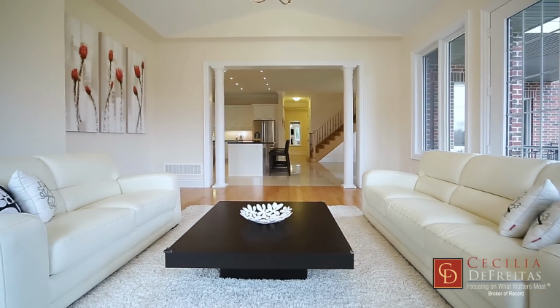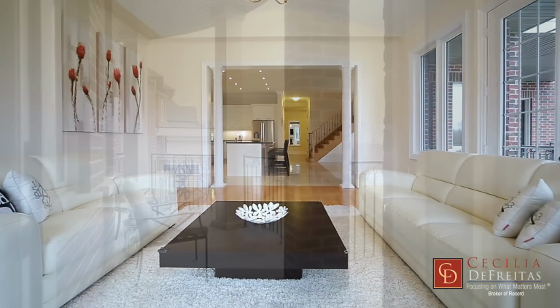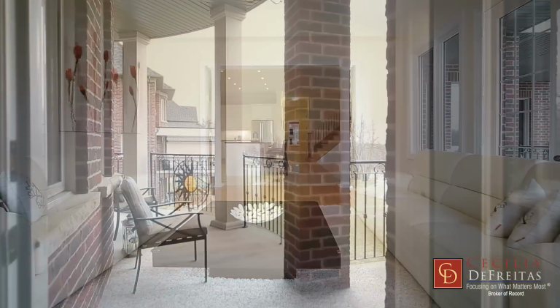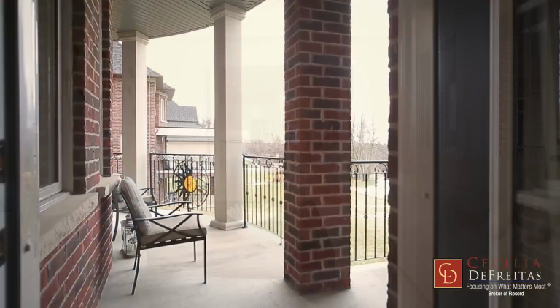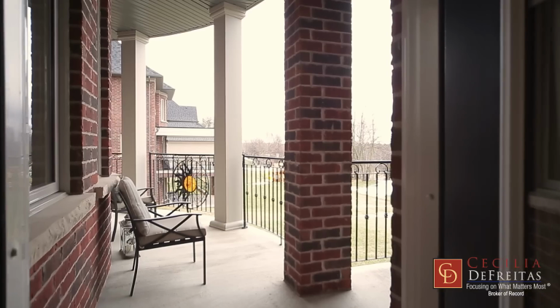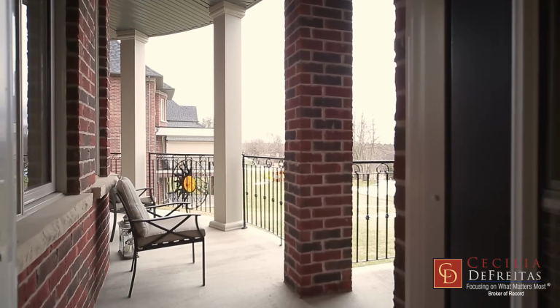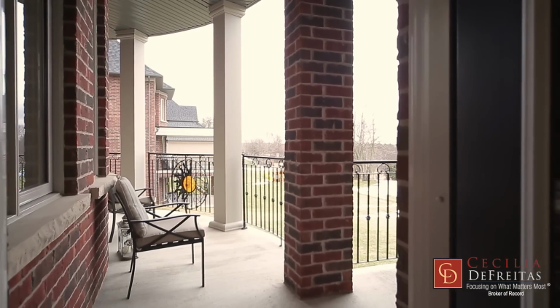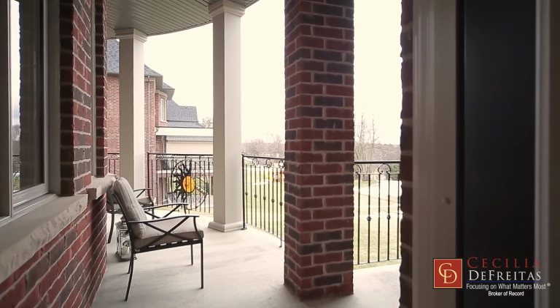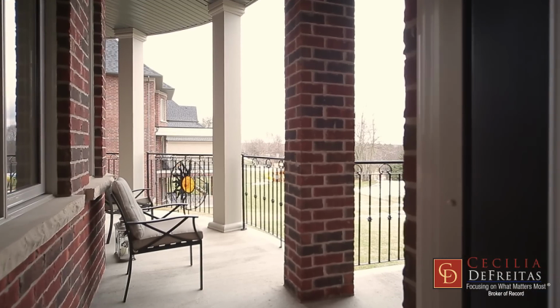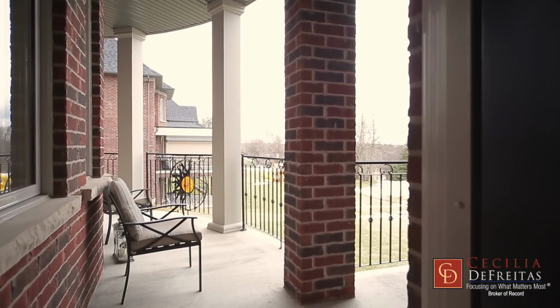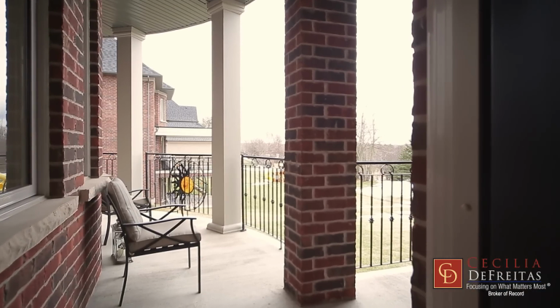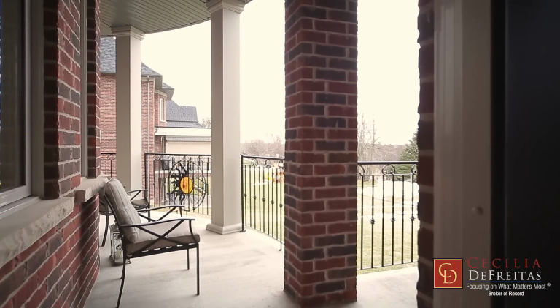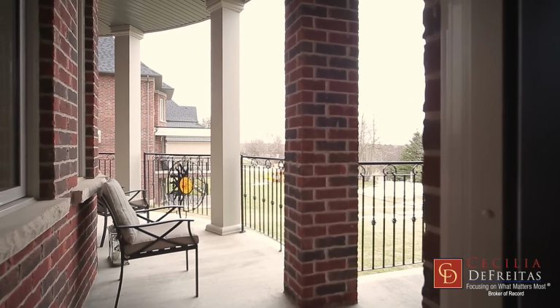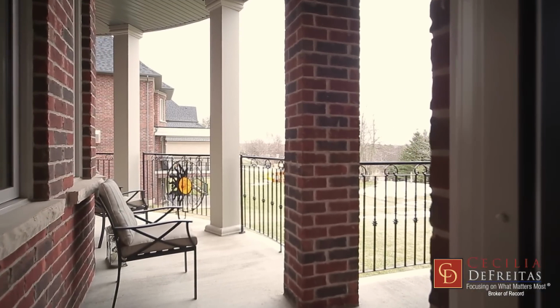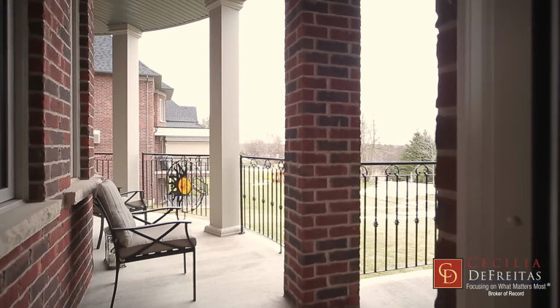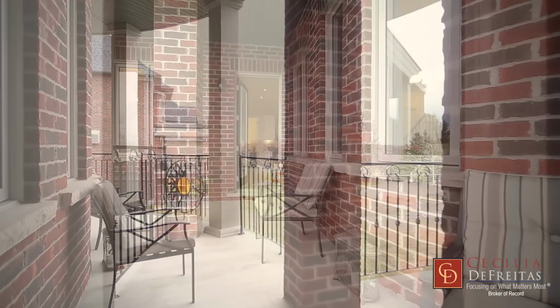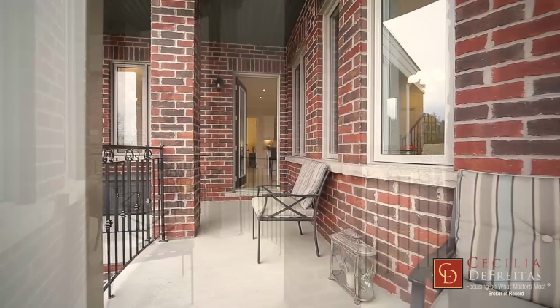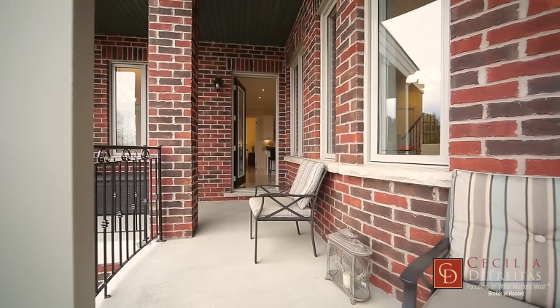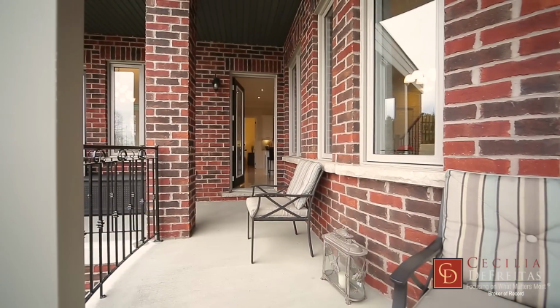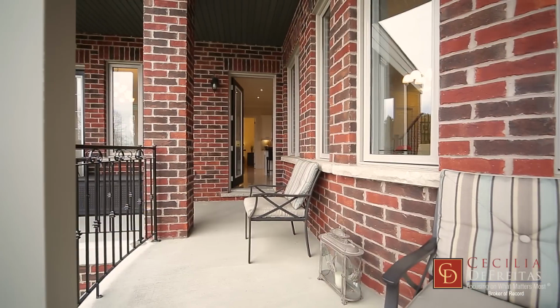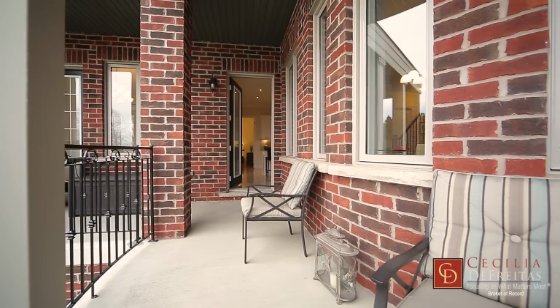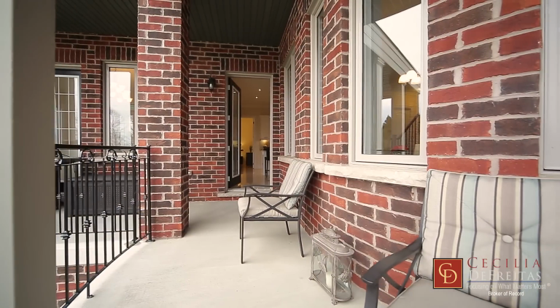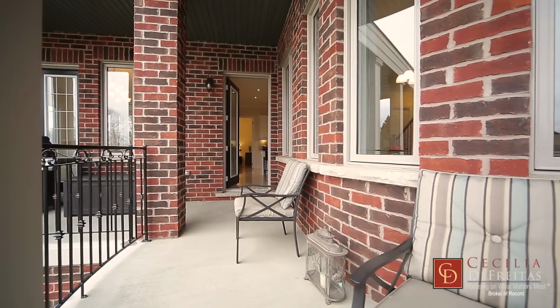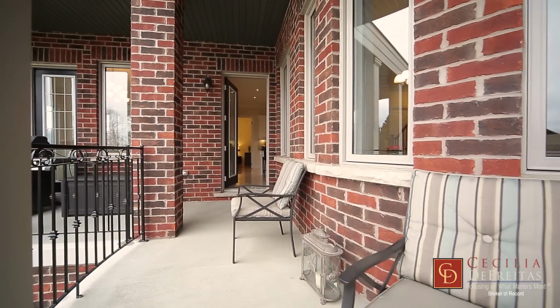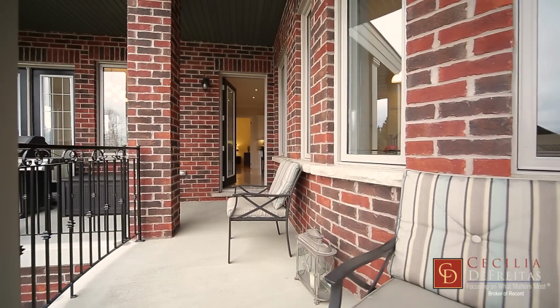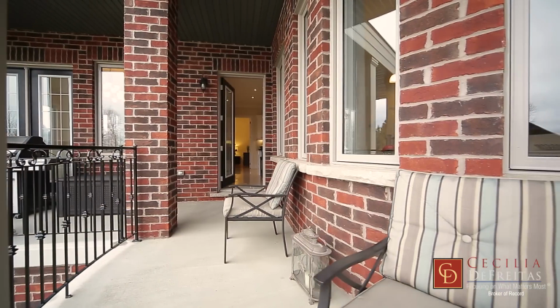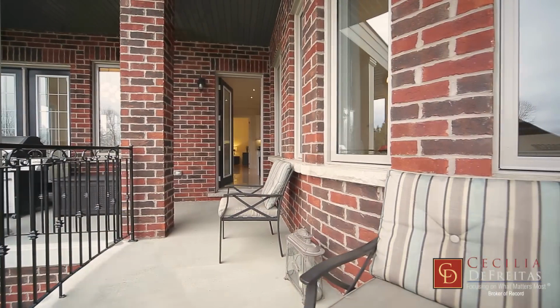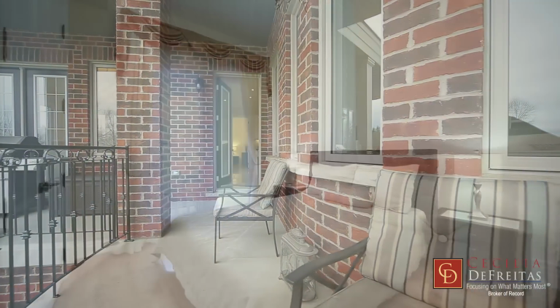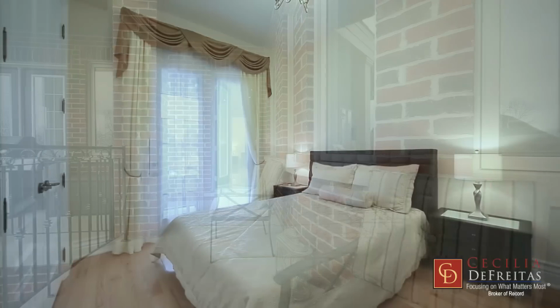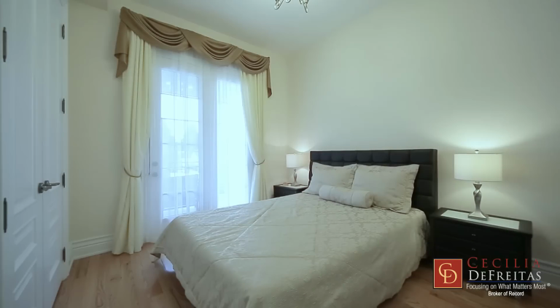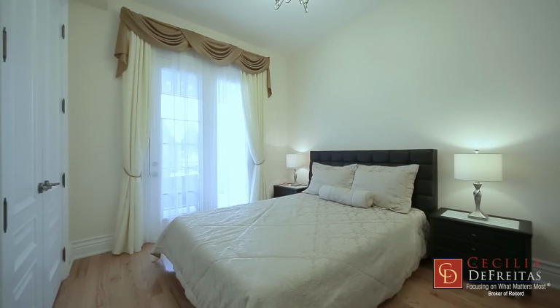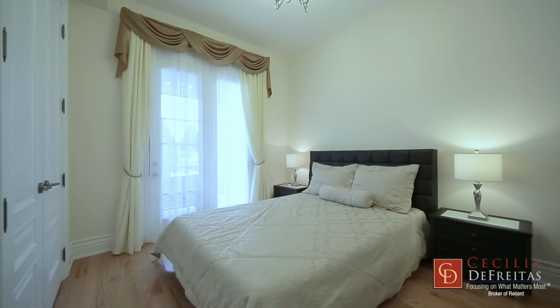You will love that the back of the house has 5 walkouts to a wrap-around deck overlooking the back garden.